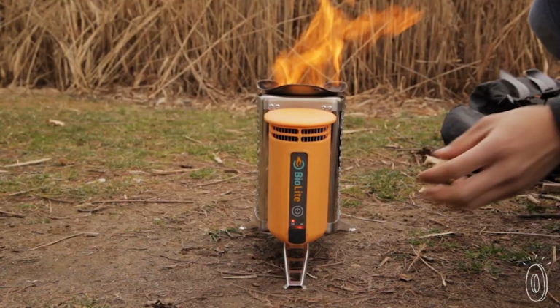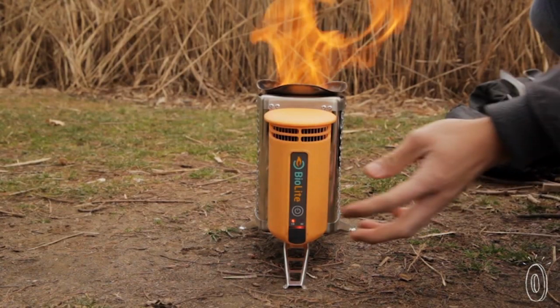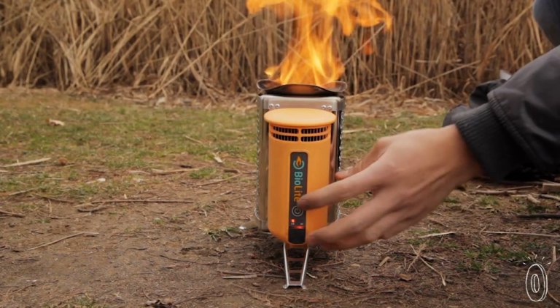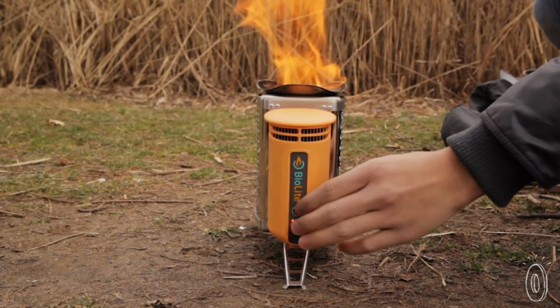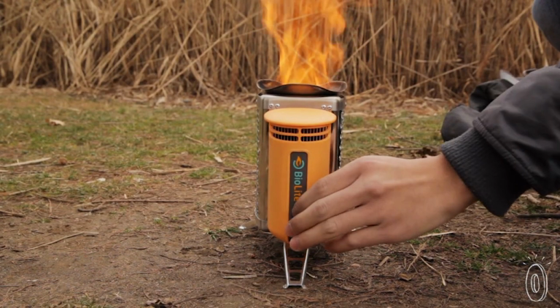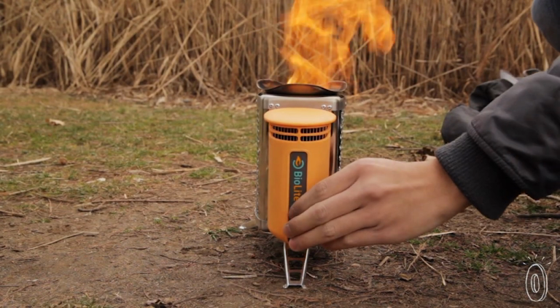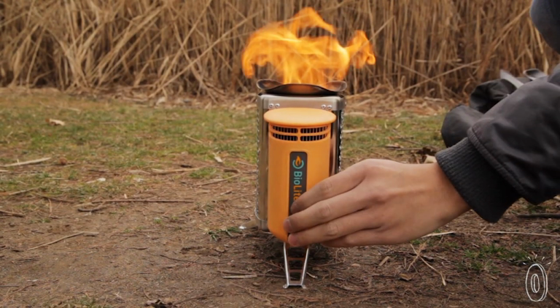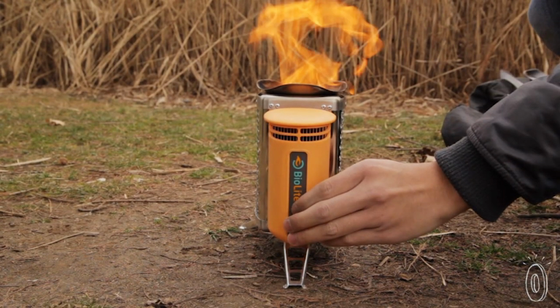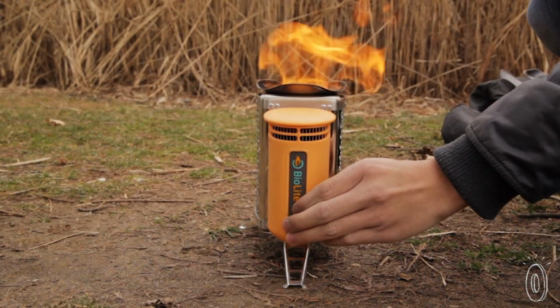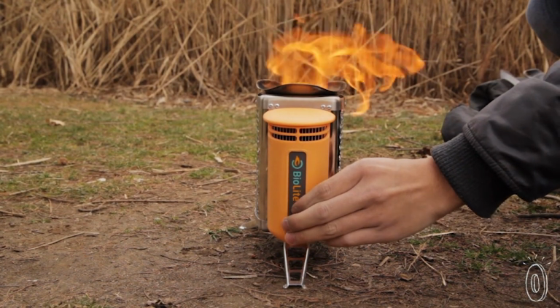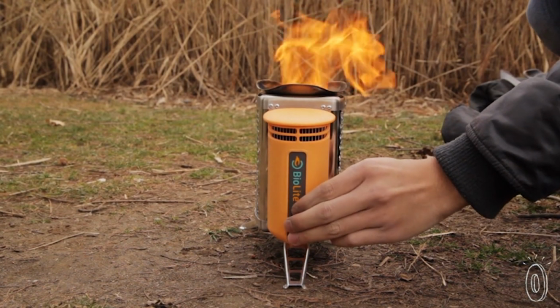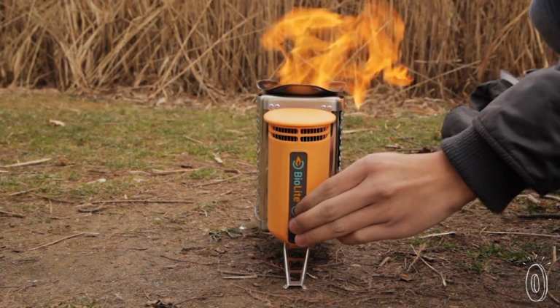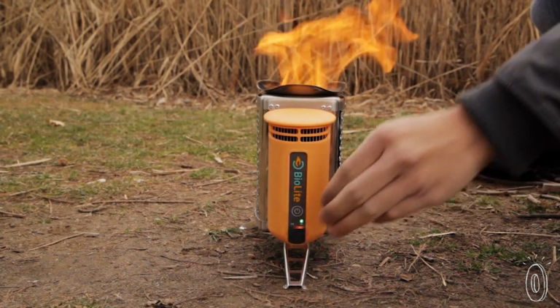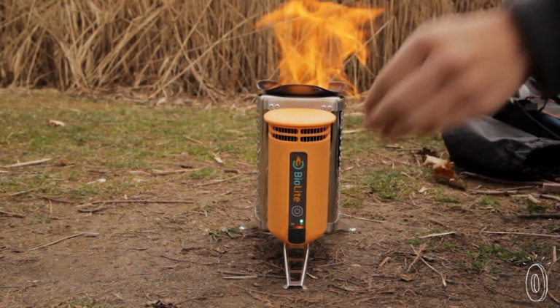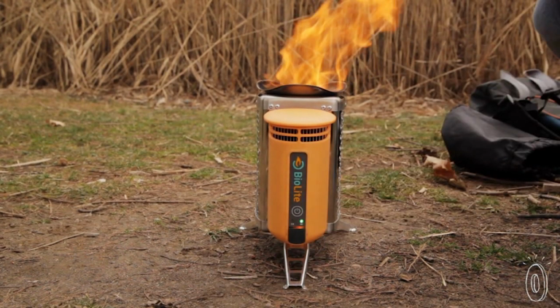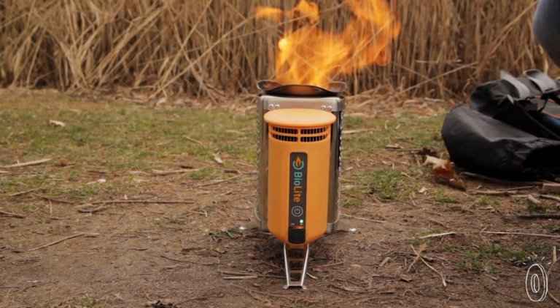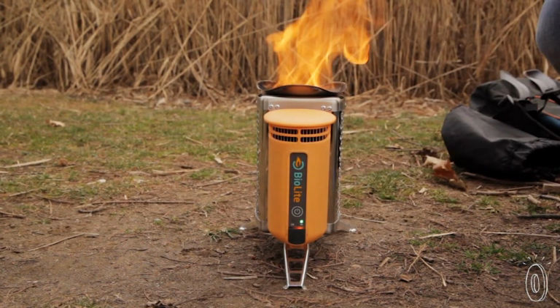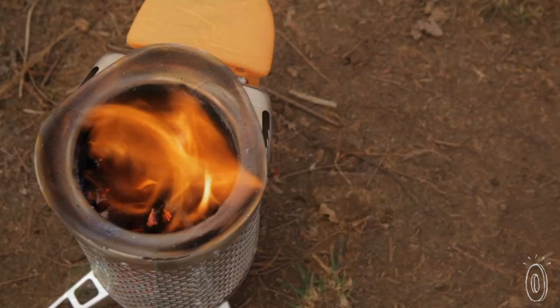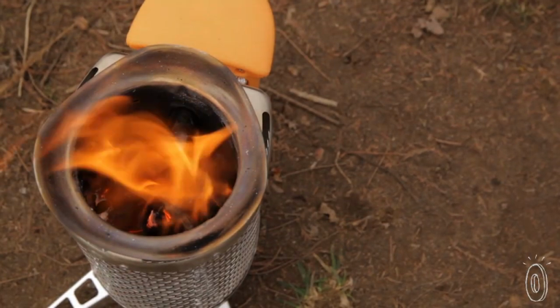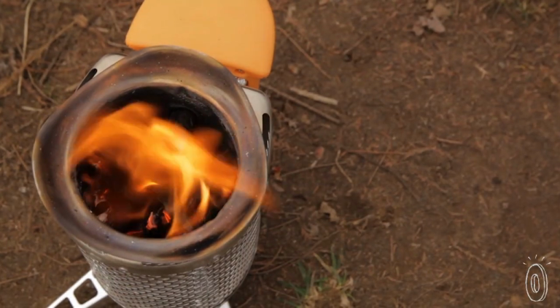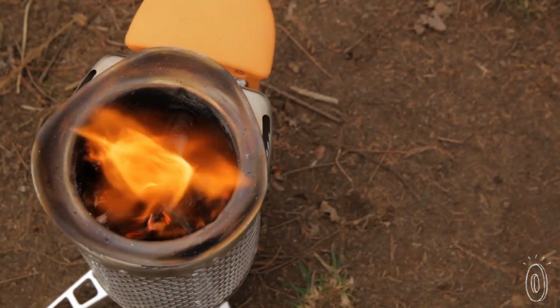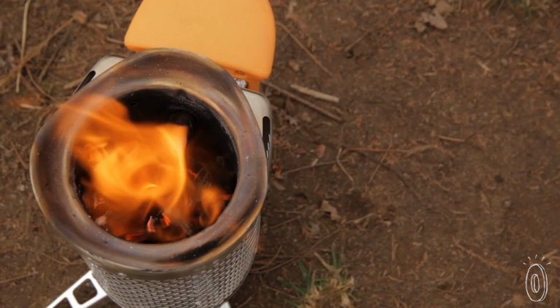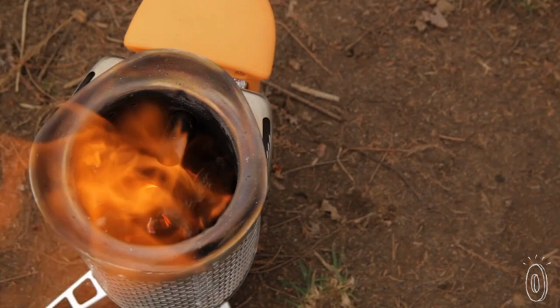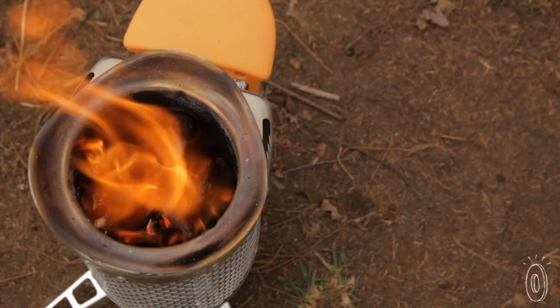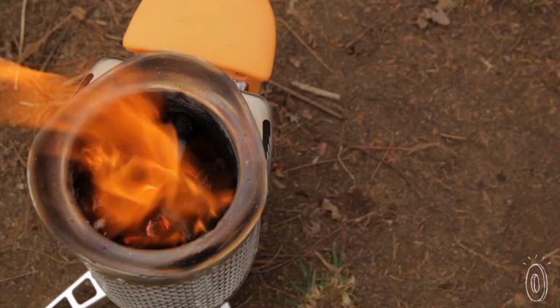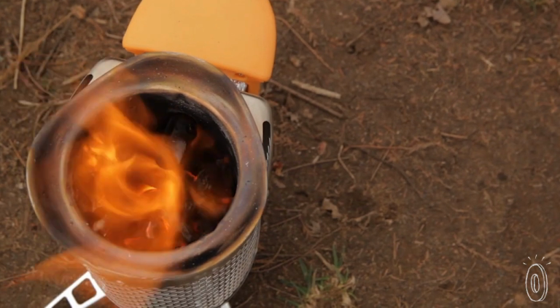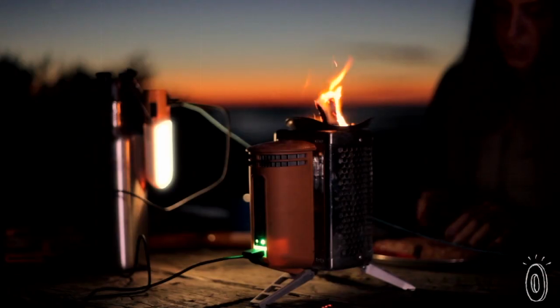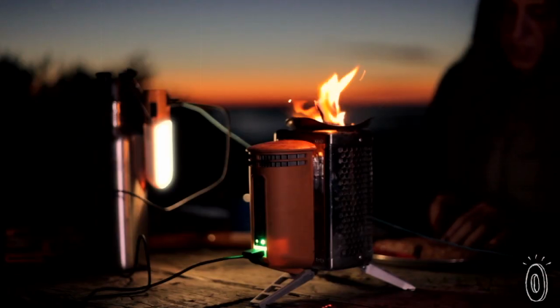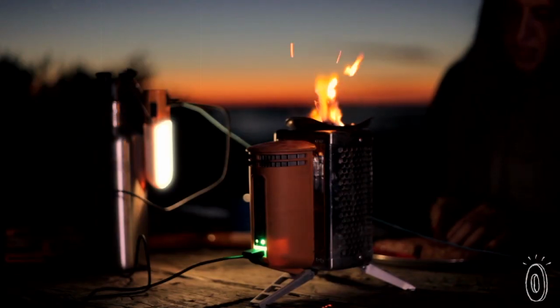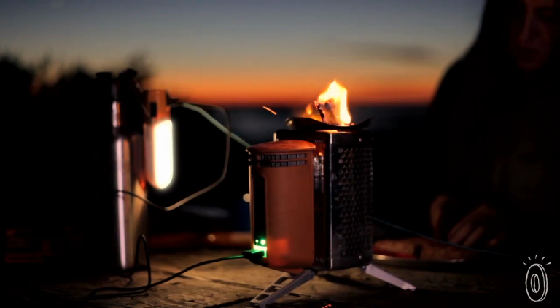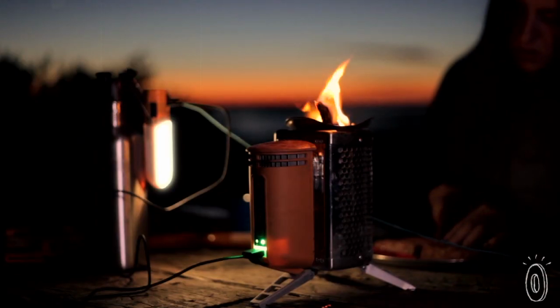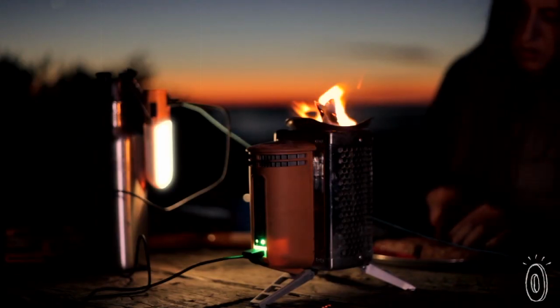A fan inside the stove forces smoke back into the burn chamber, creating a cleaner, more efficient burn that emits less smoke.